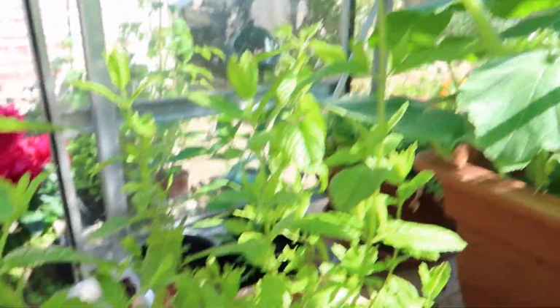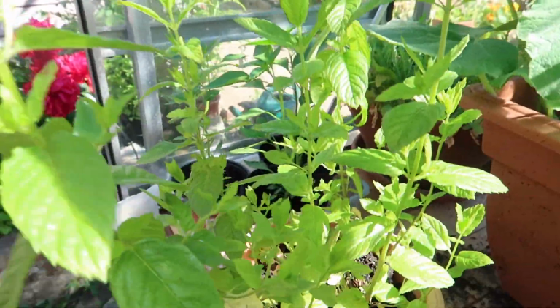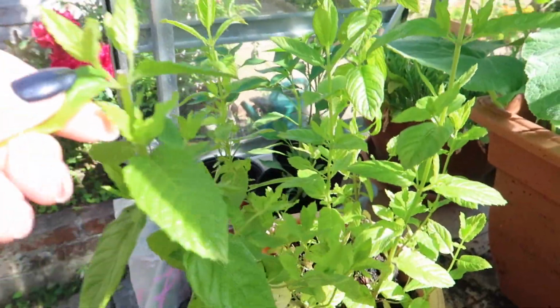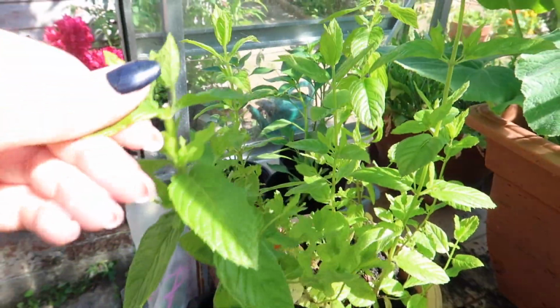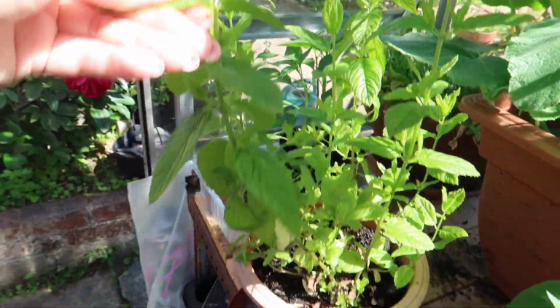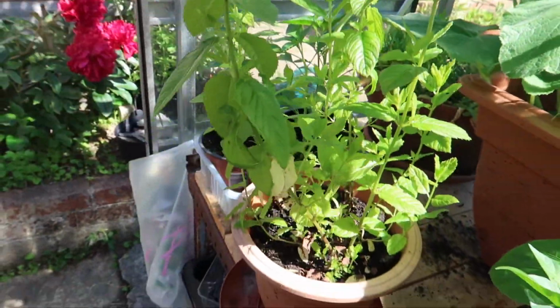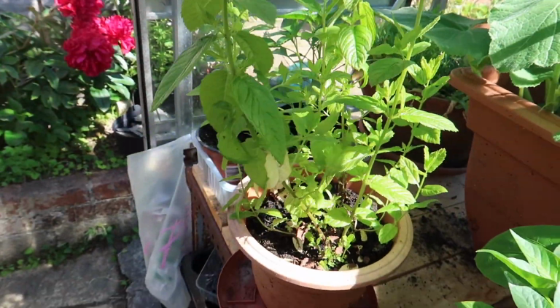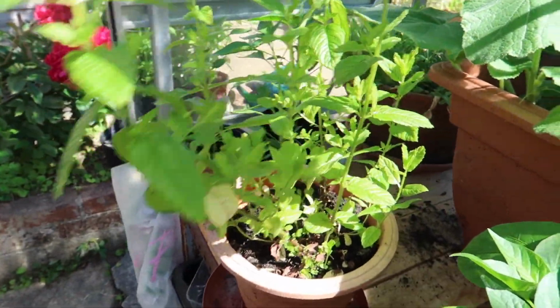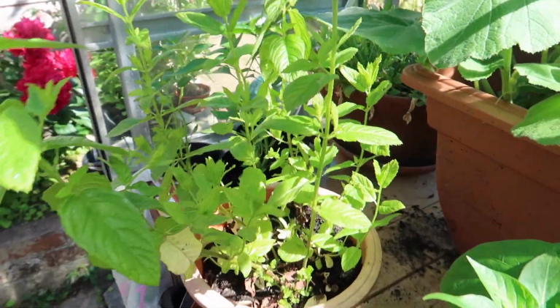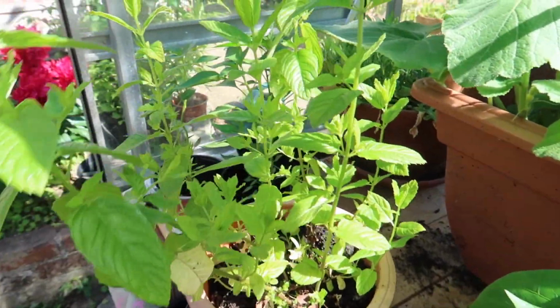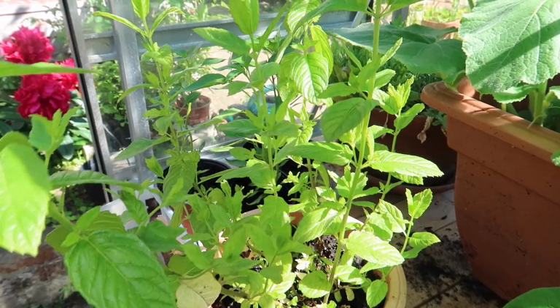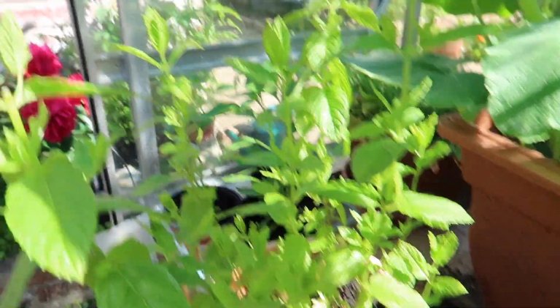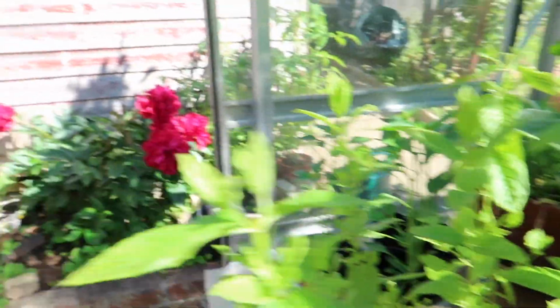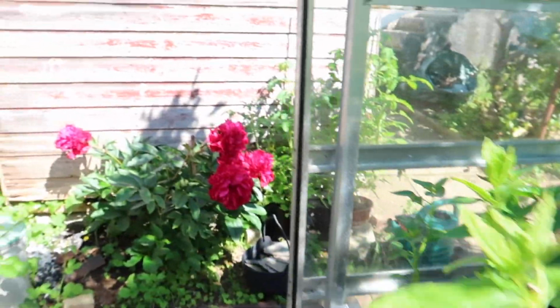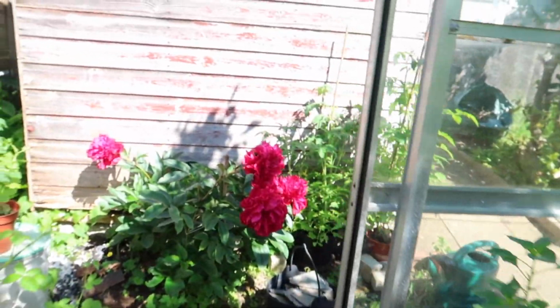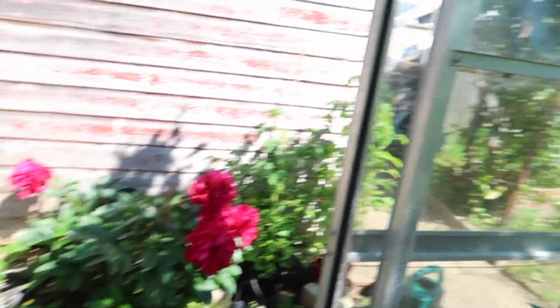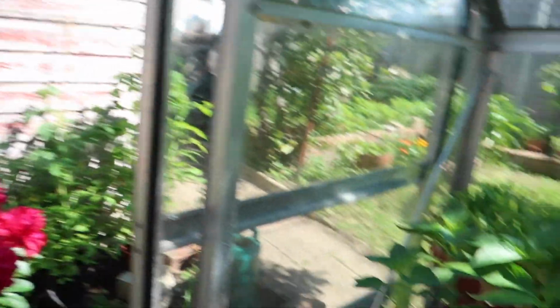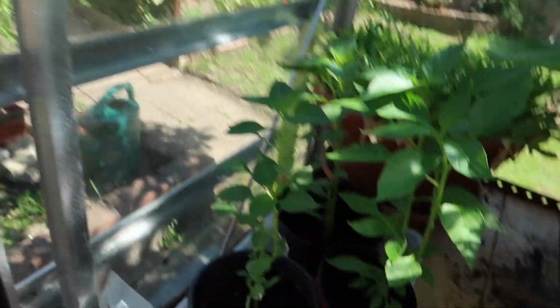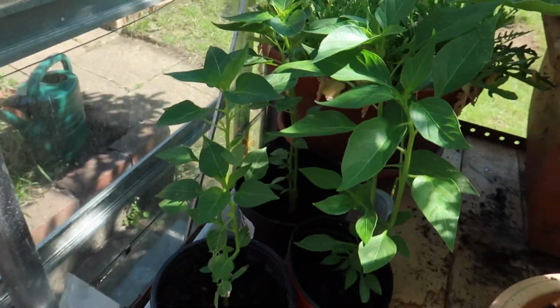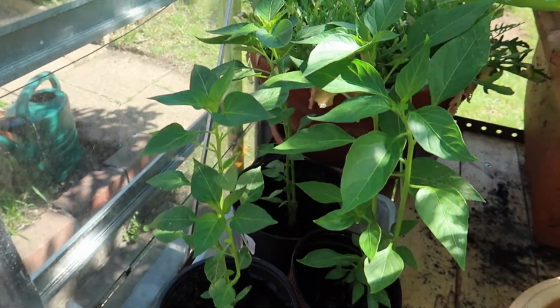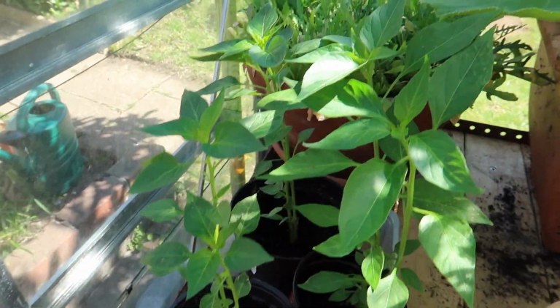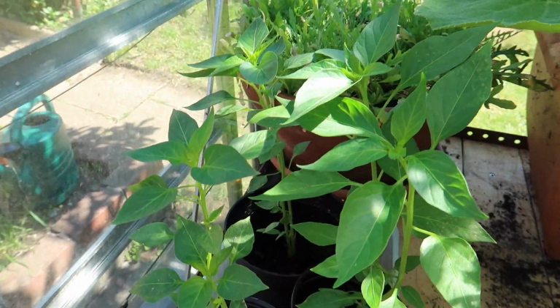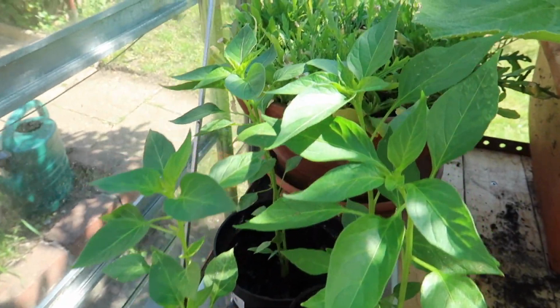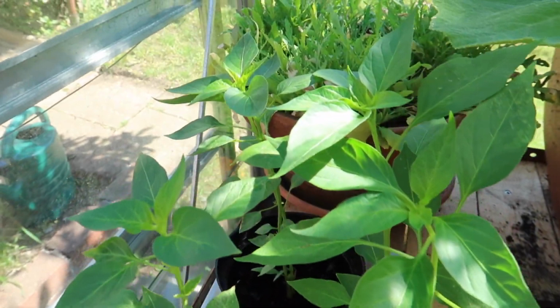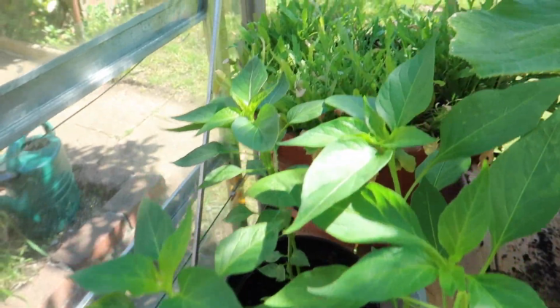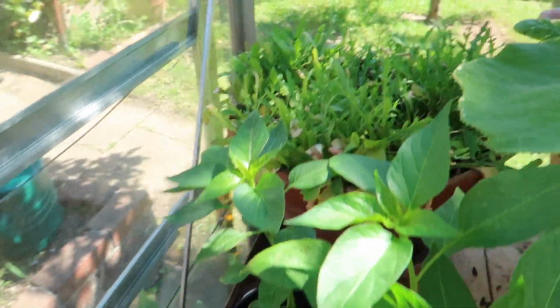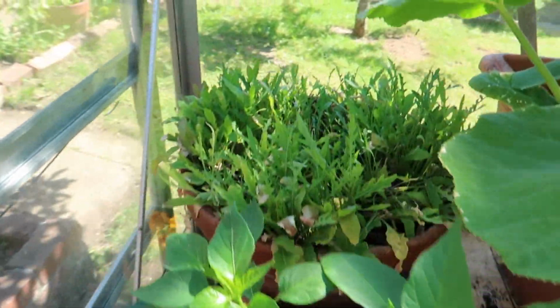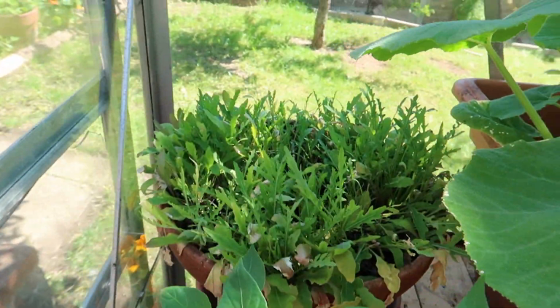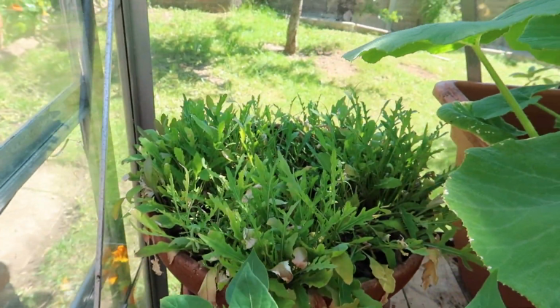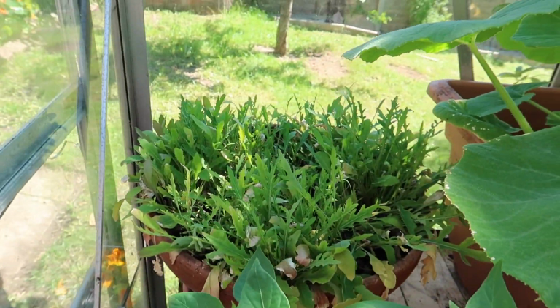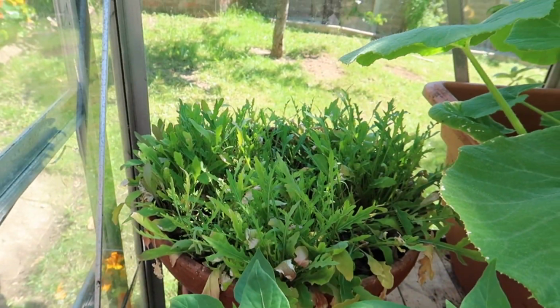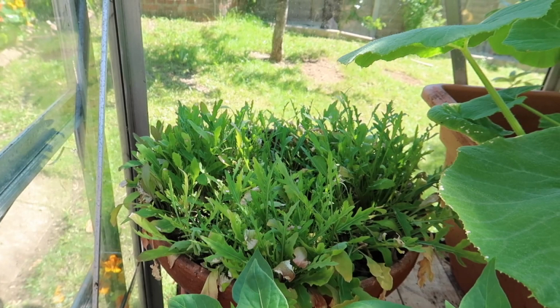My mint plant is doing amazing — it smells incredible. Some more chilies that need potting up, and there's my rocket.